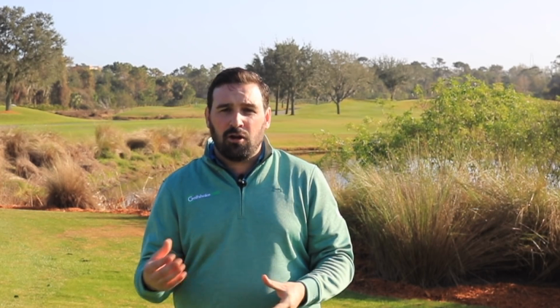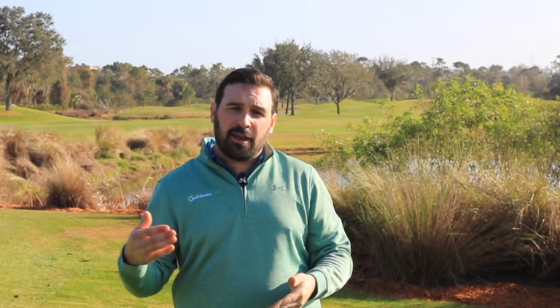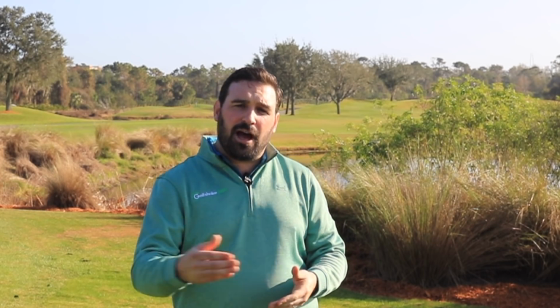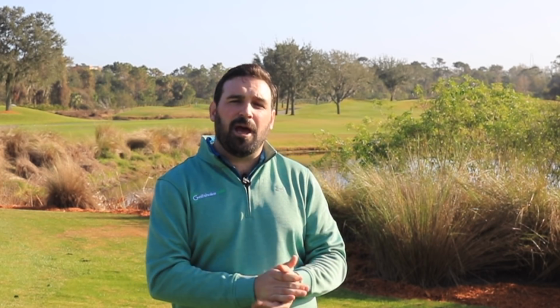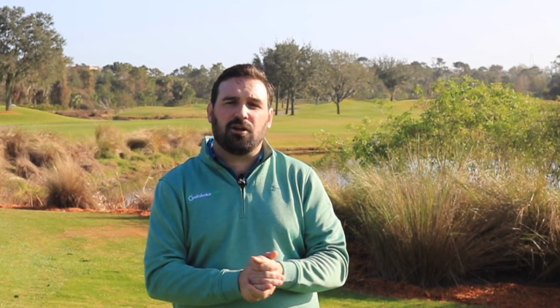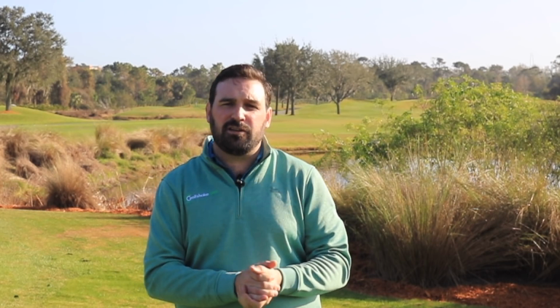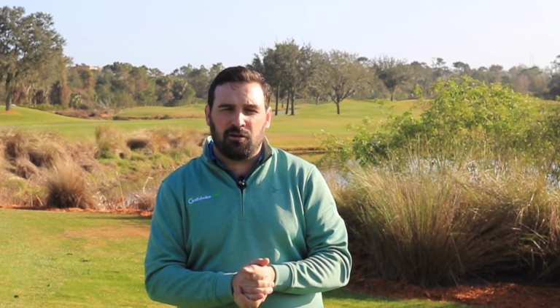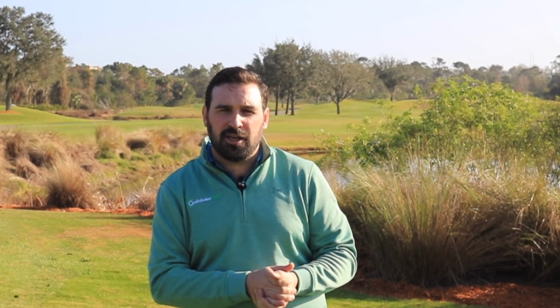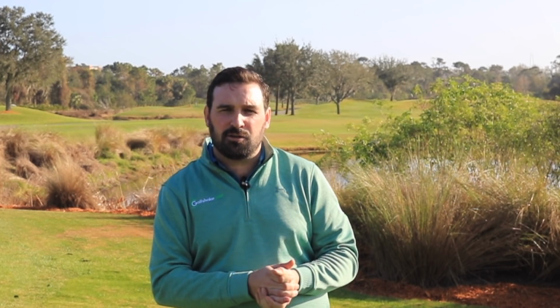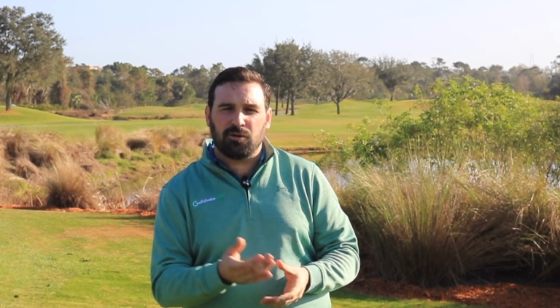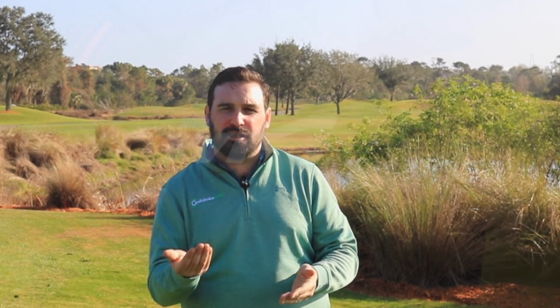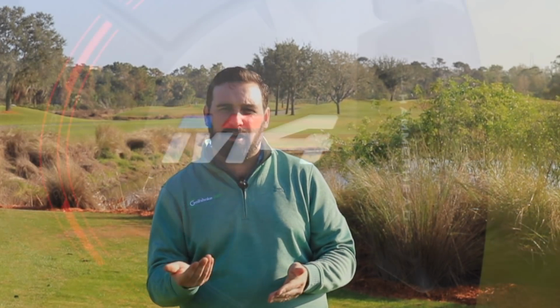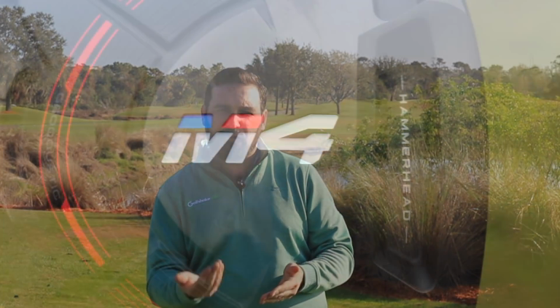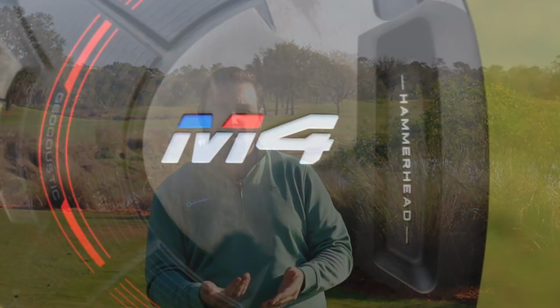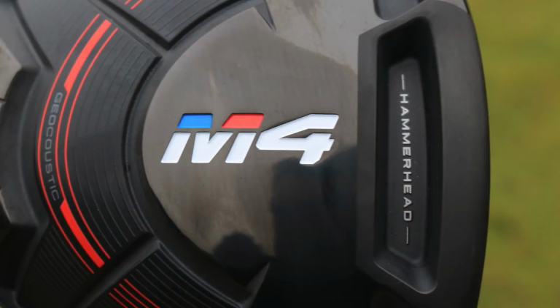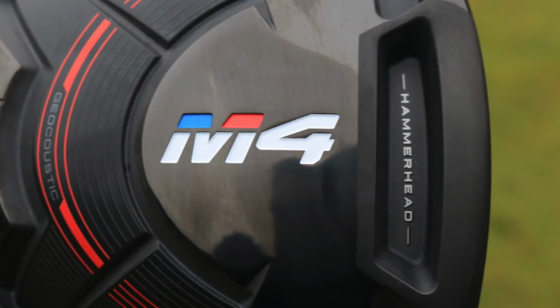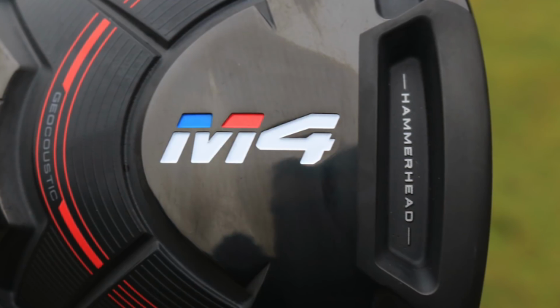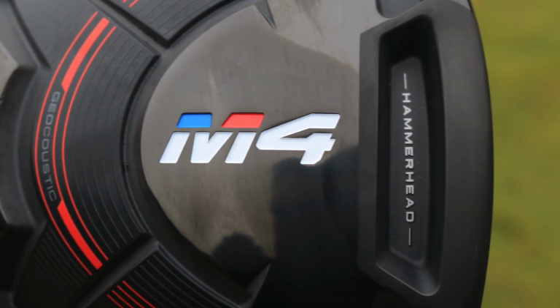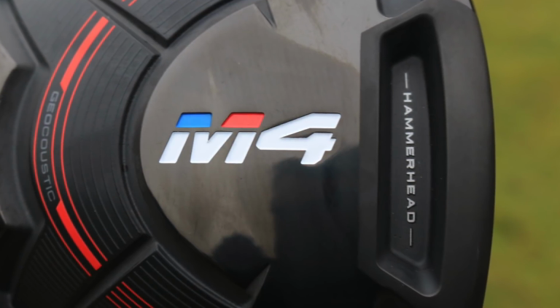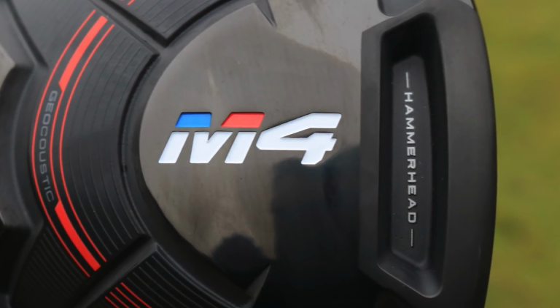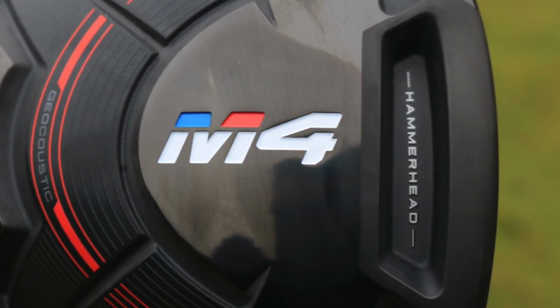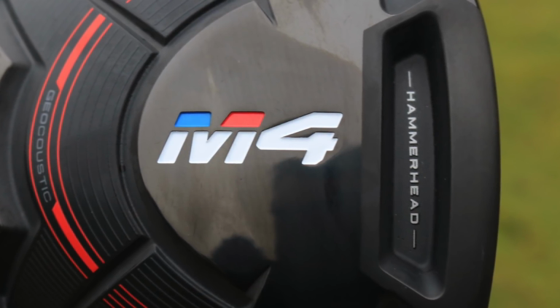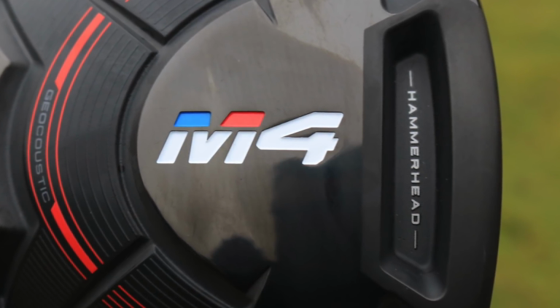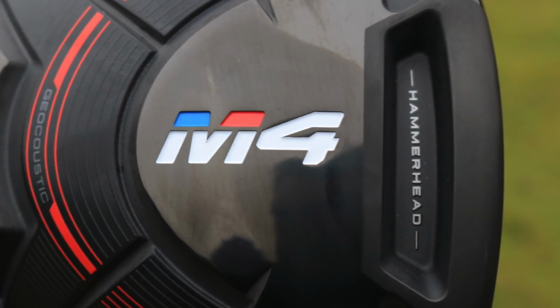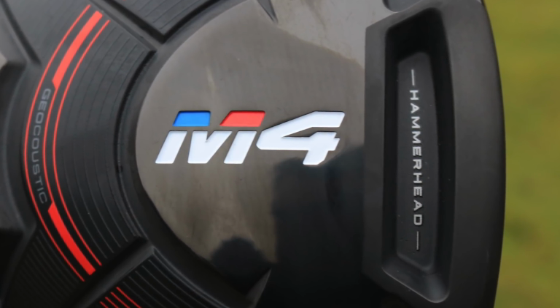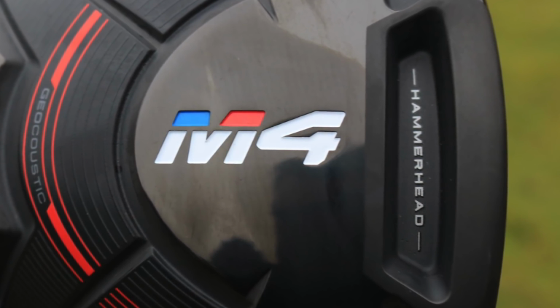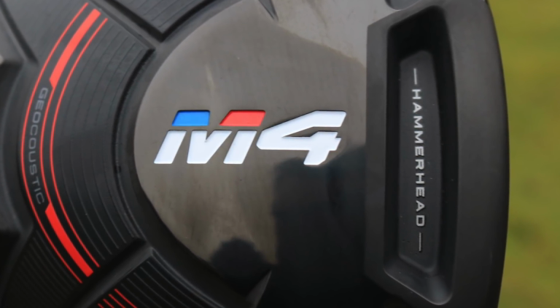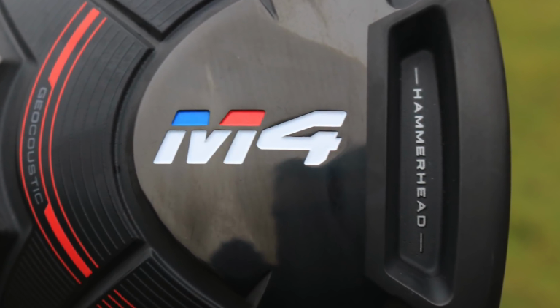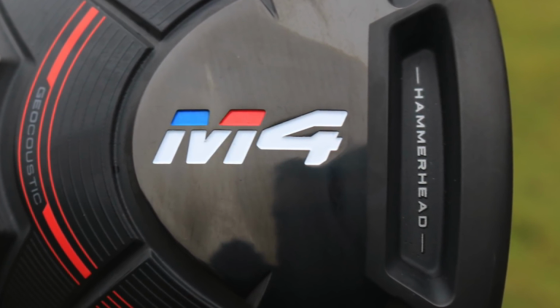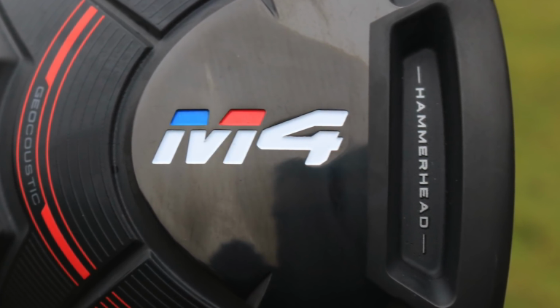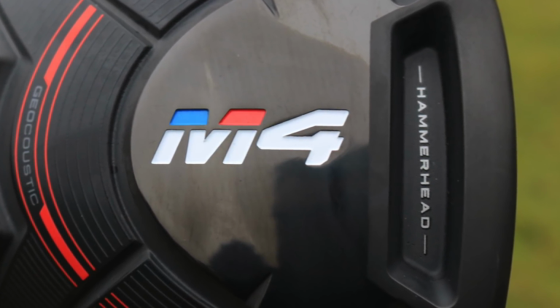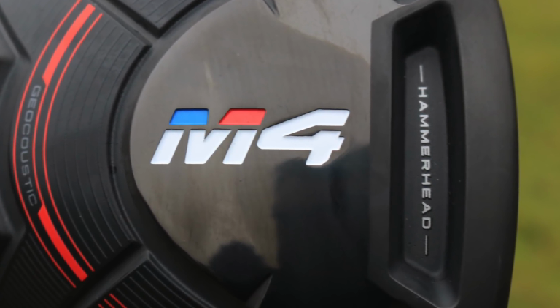Not only that, they've also got Hammerhead technology in there as well, which is their face slot technology creating a bit of extra ball speed and a bit of extra distance.